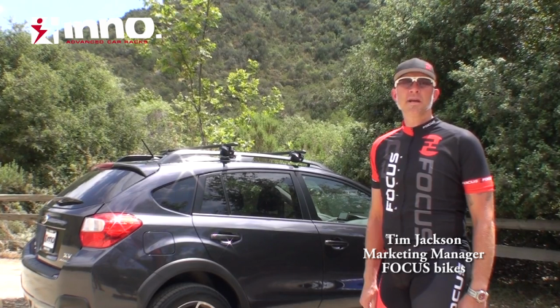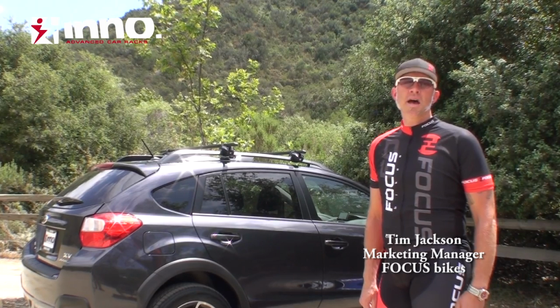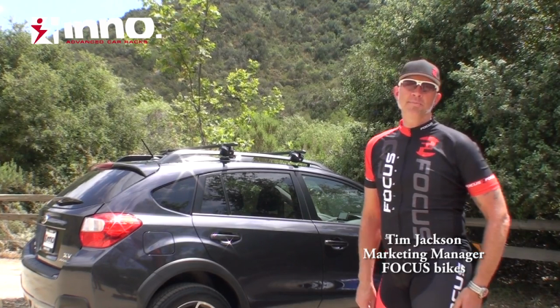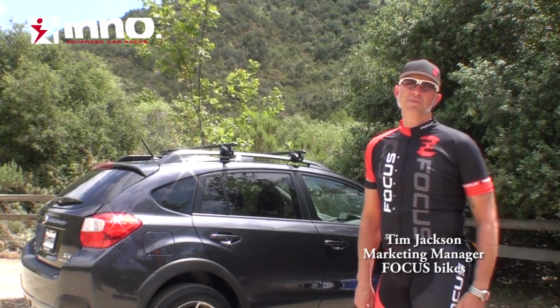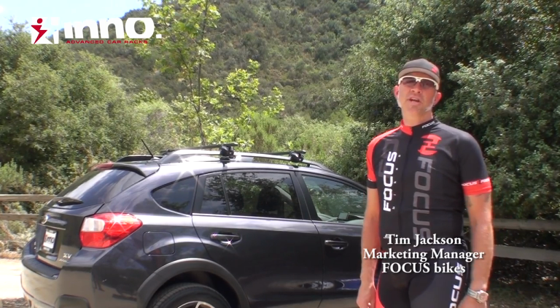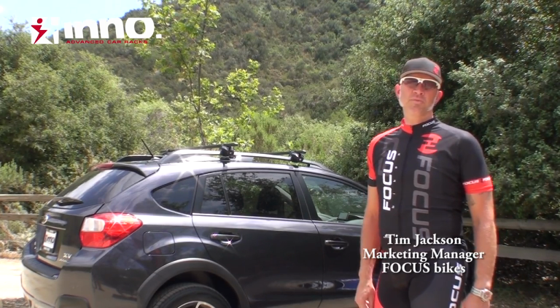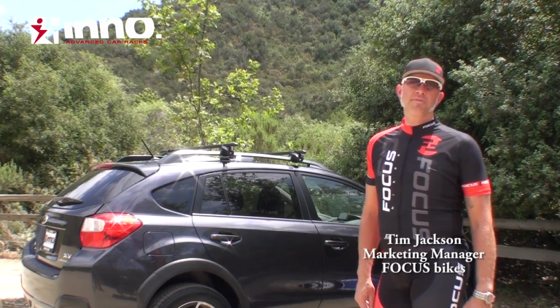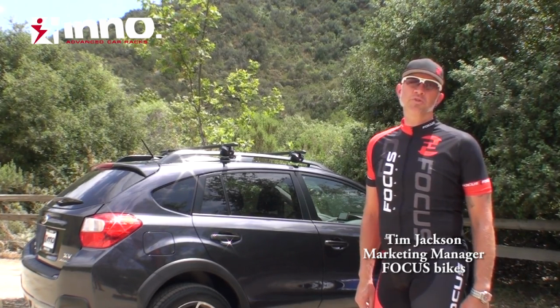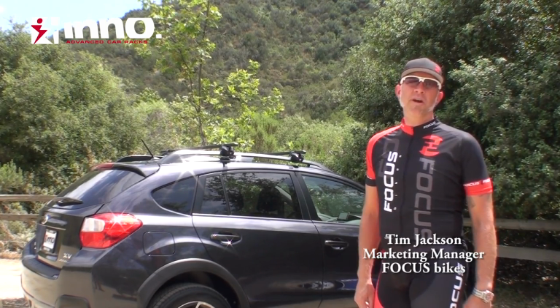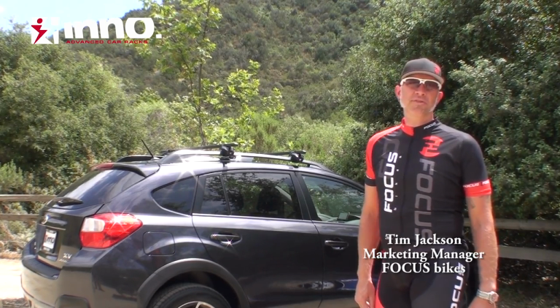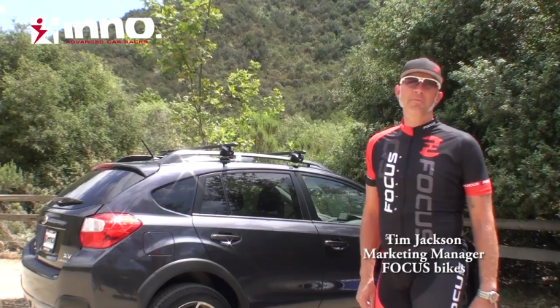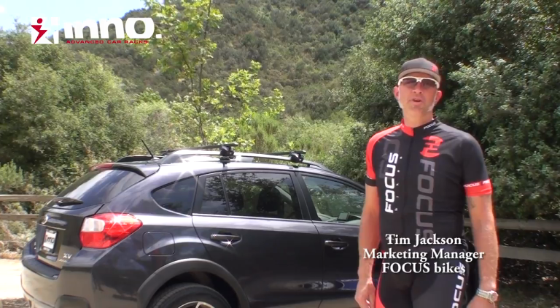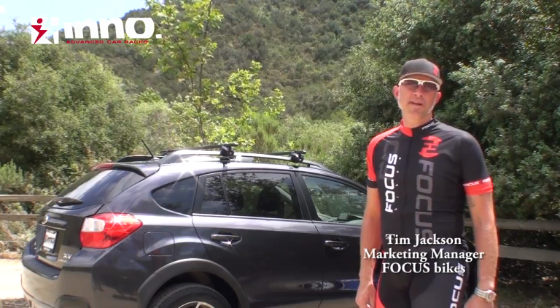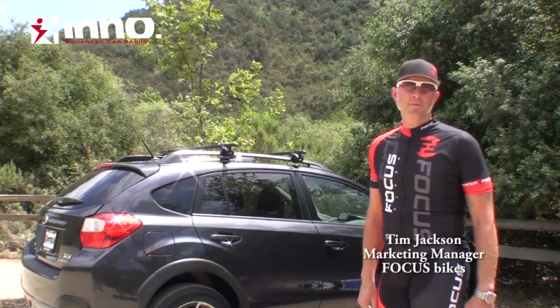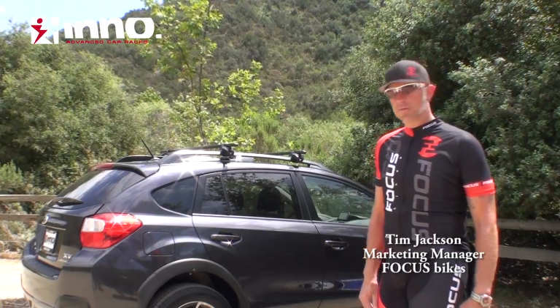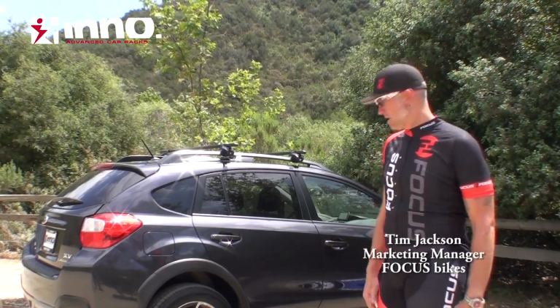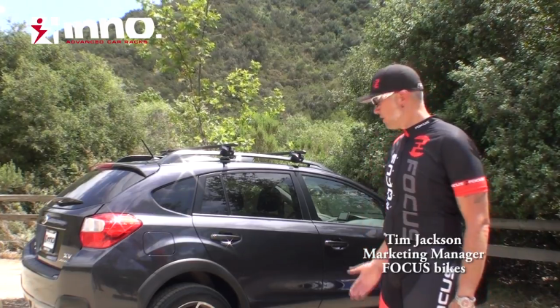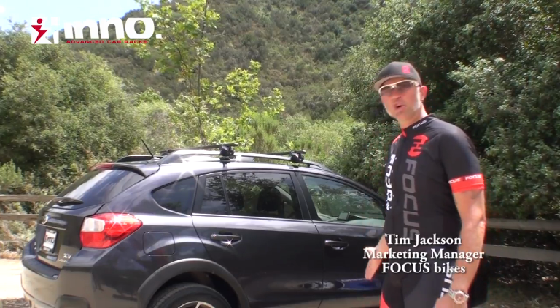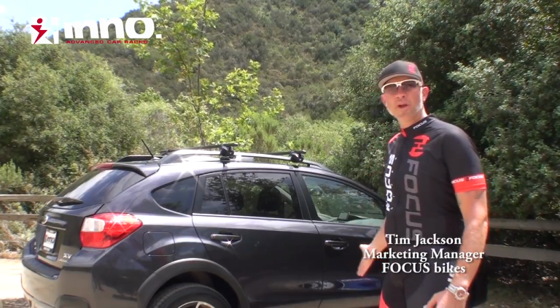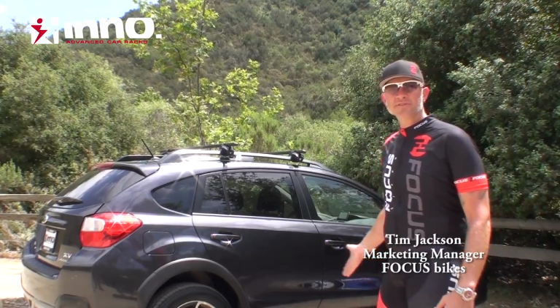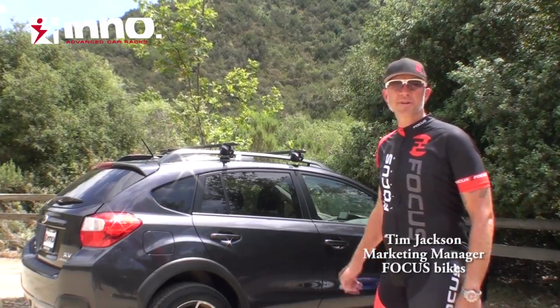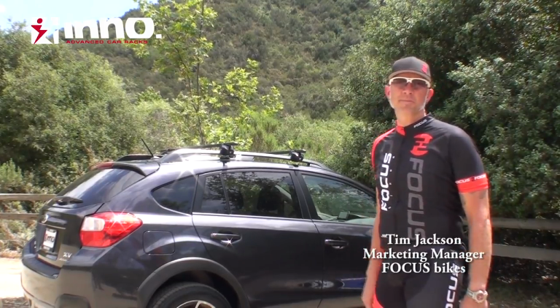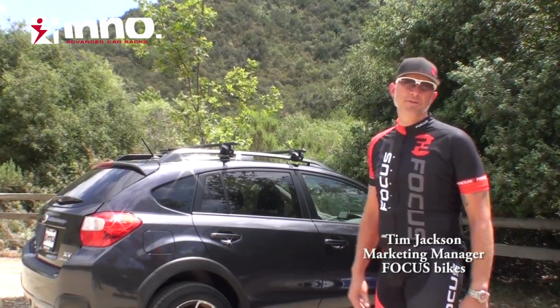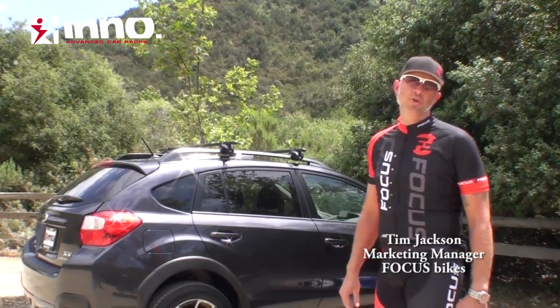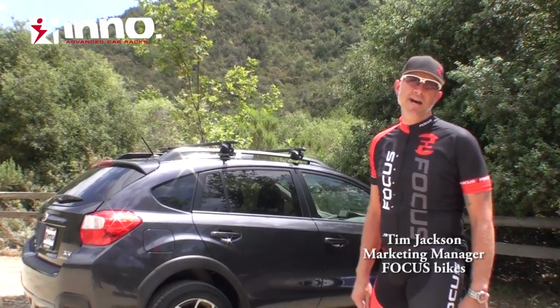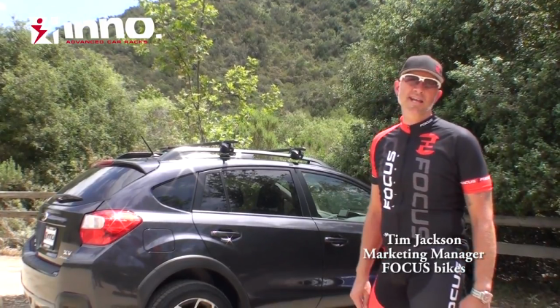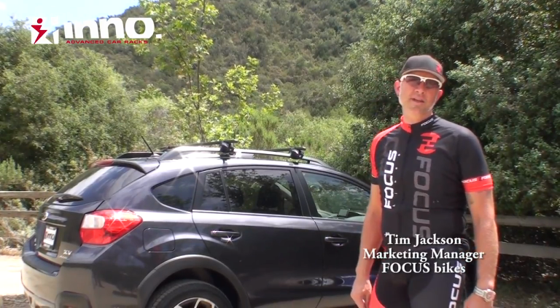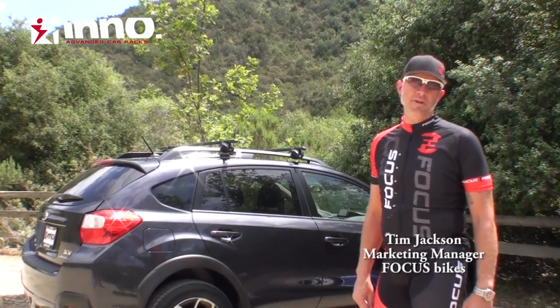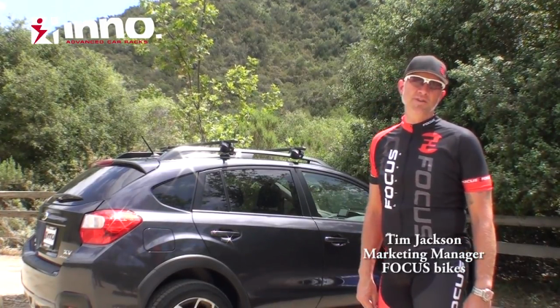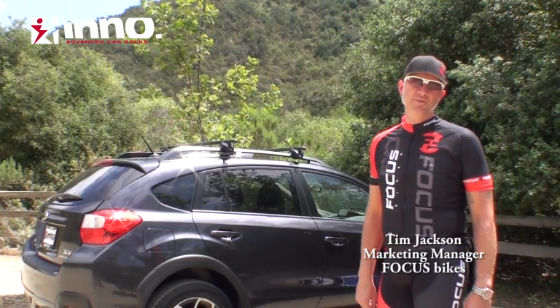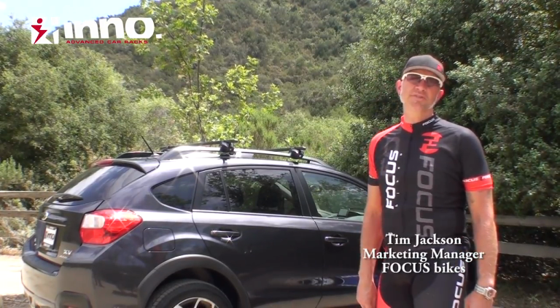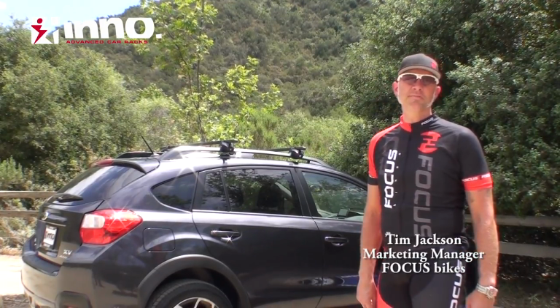Hi, I'm Tim Jackson with Focus Bicycles. I'm here today with Inno Racks to talk about their new INA392 system.